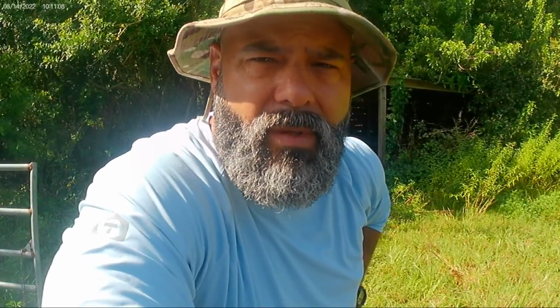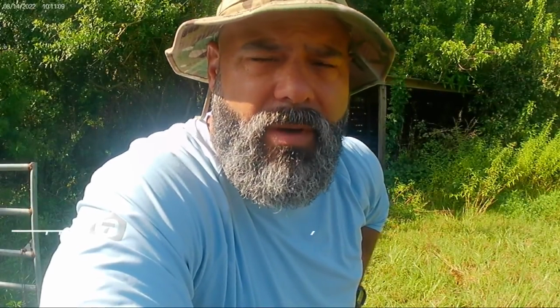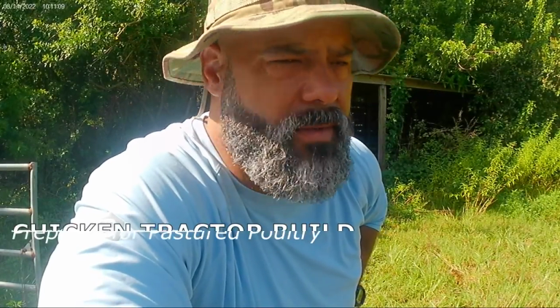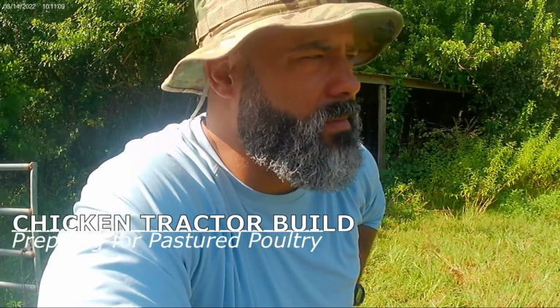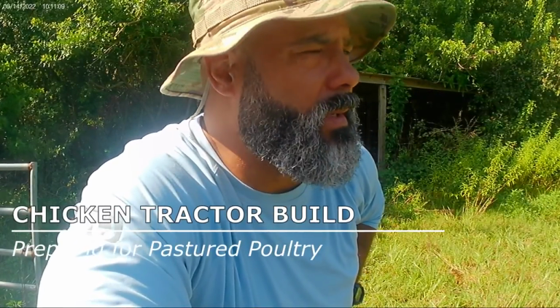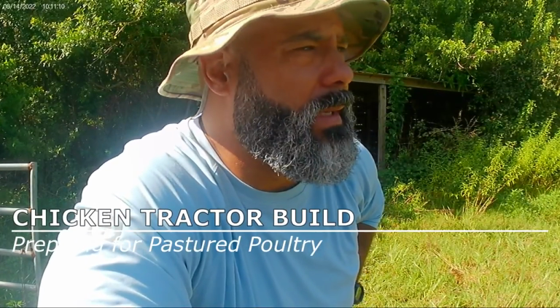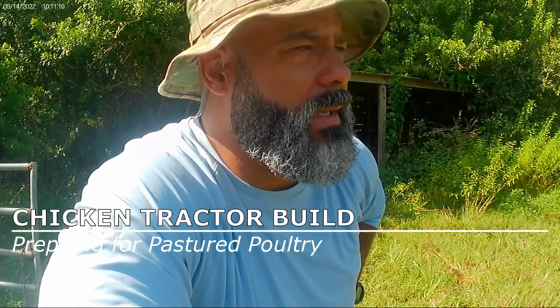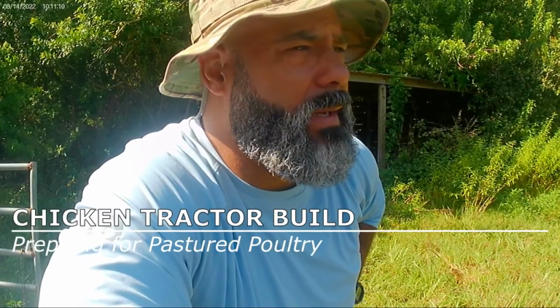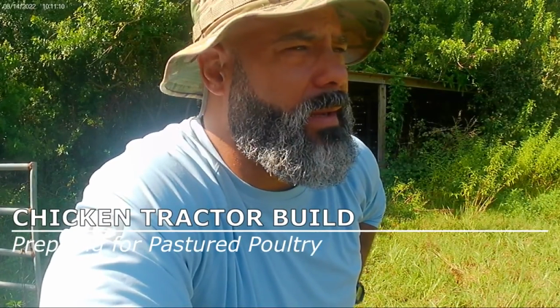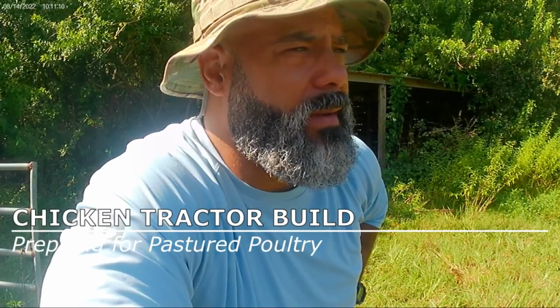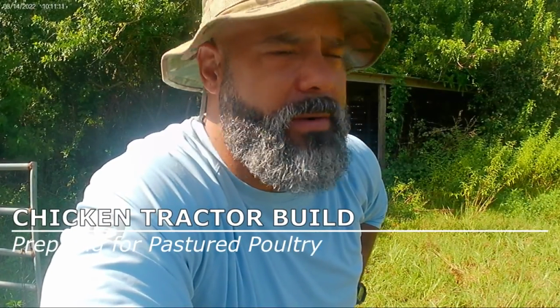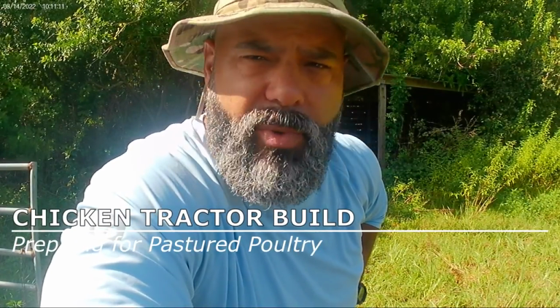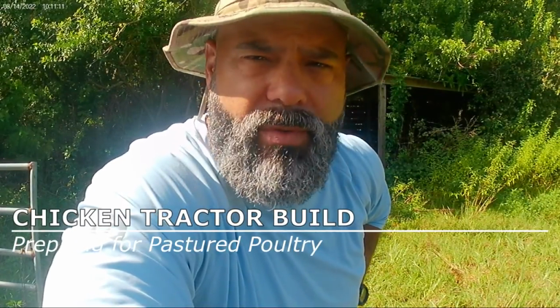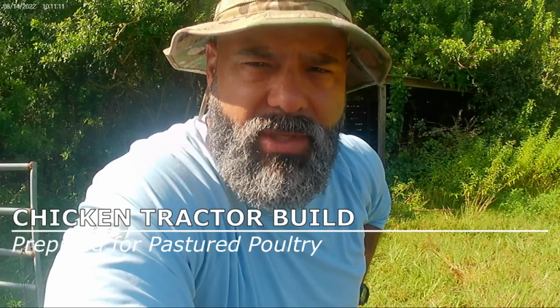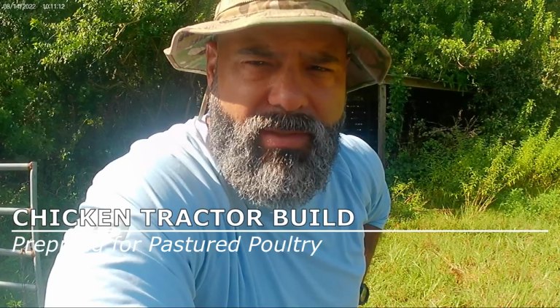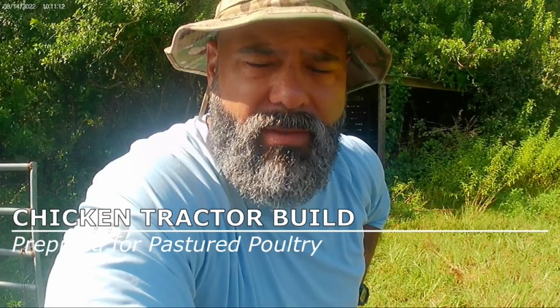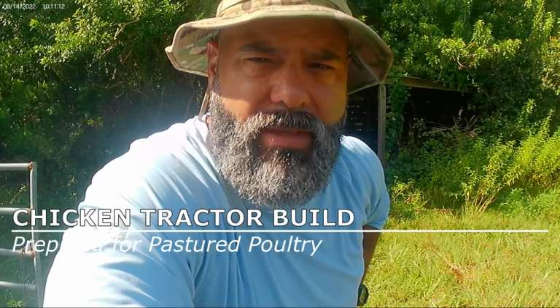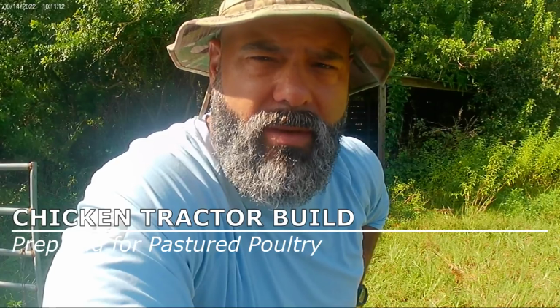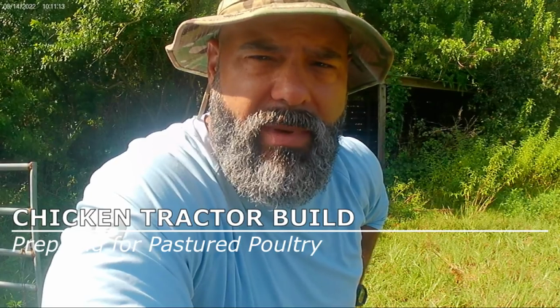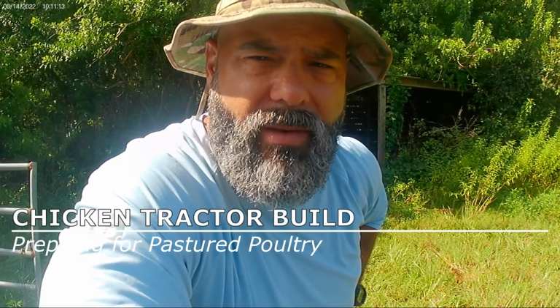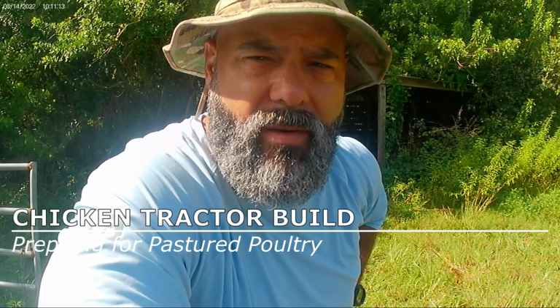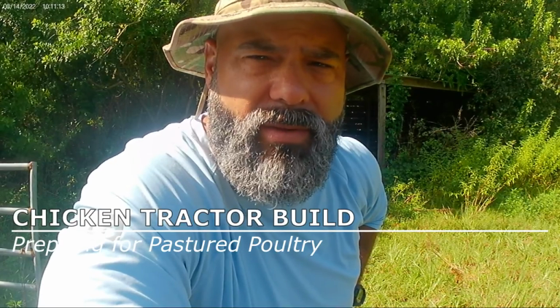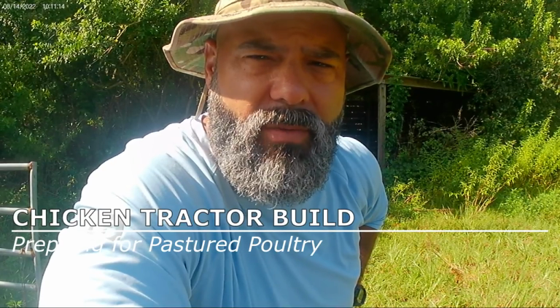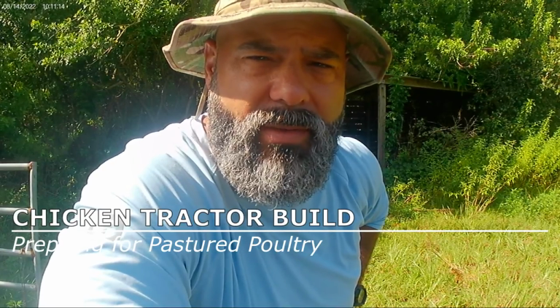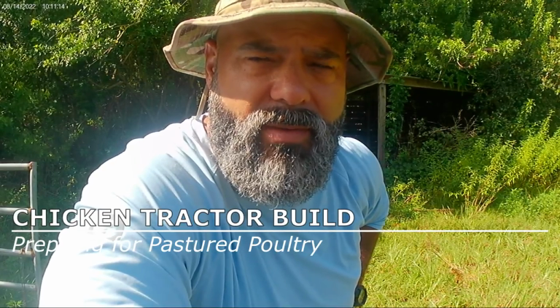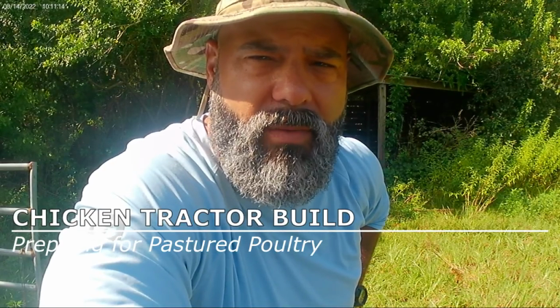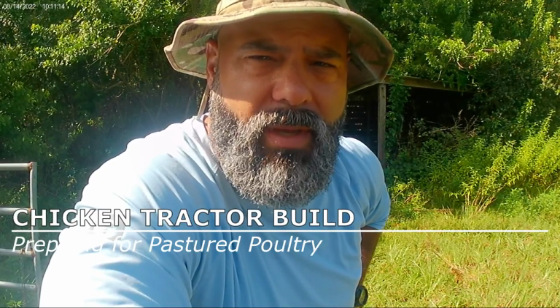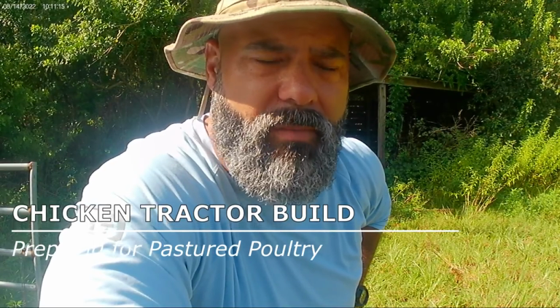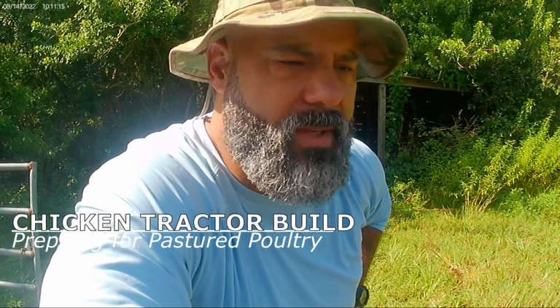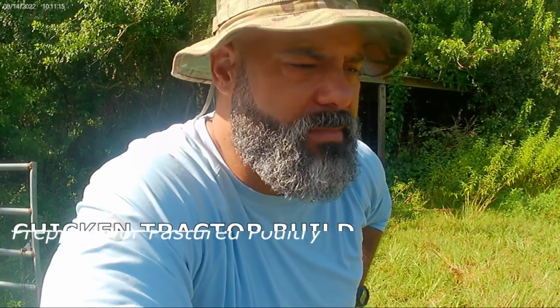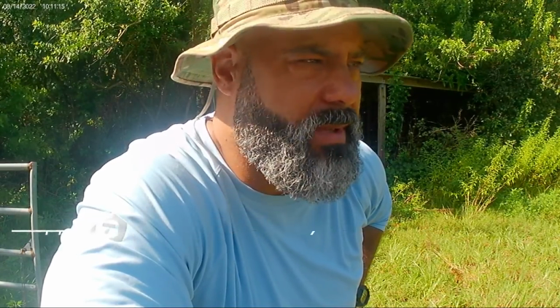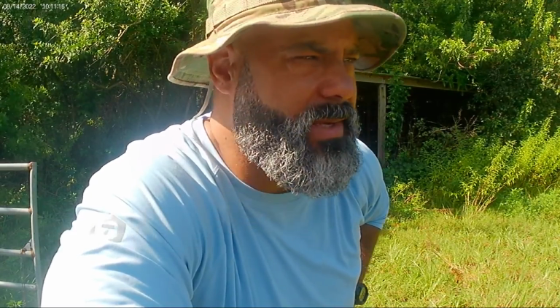Karen's brooding the chicks. They're going to be out here in about two weeks, so I went ahead and picked up some supplies.